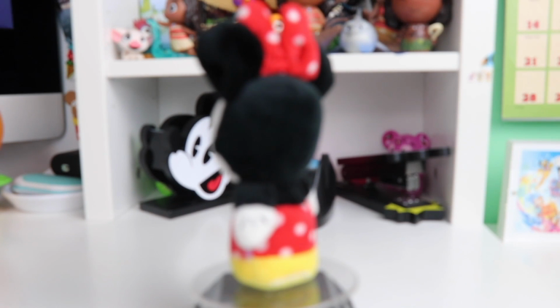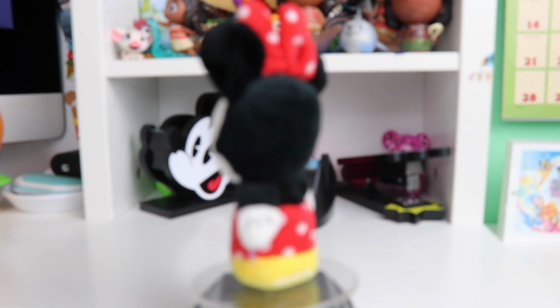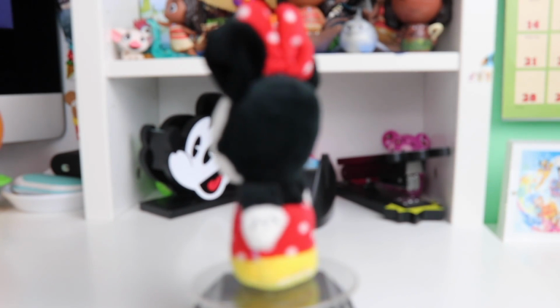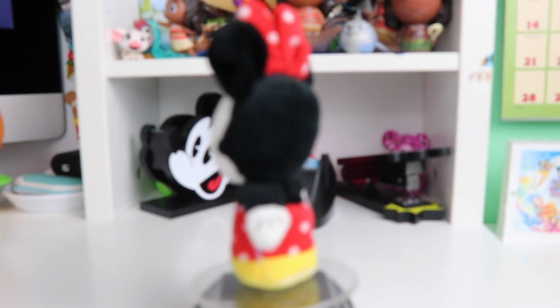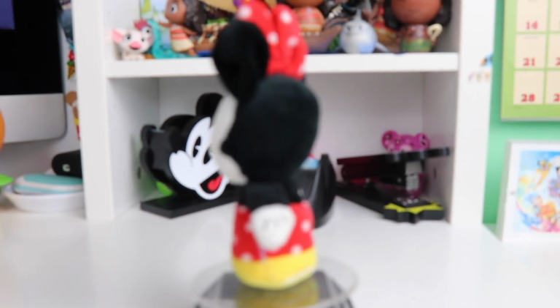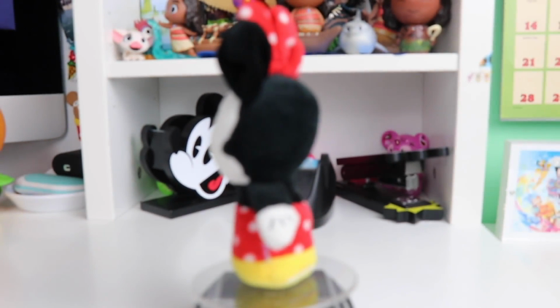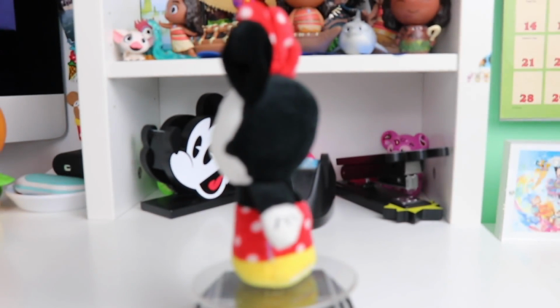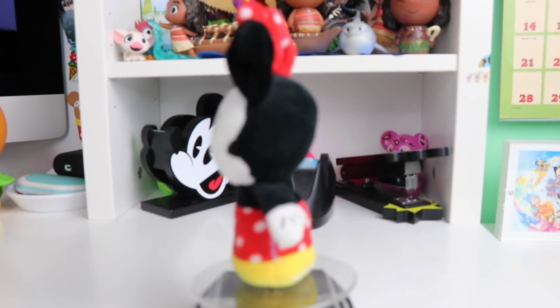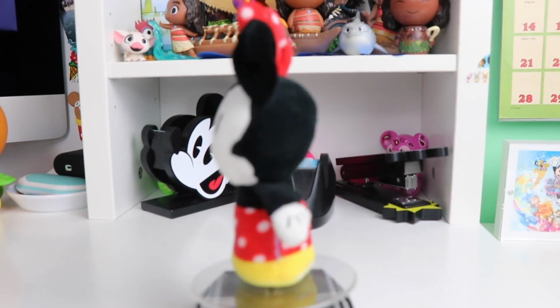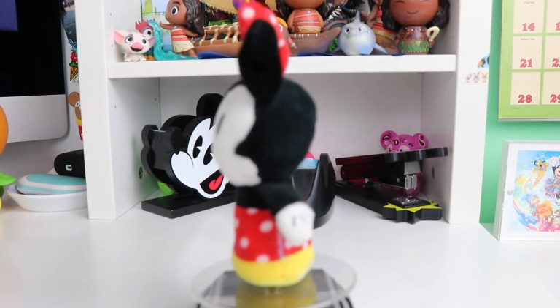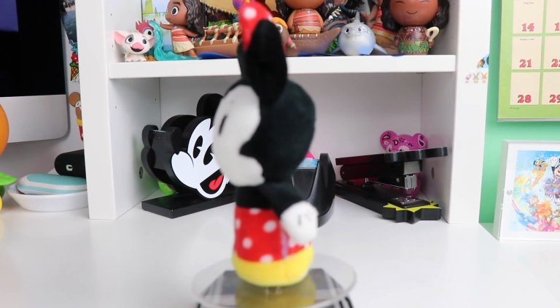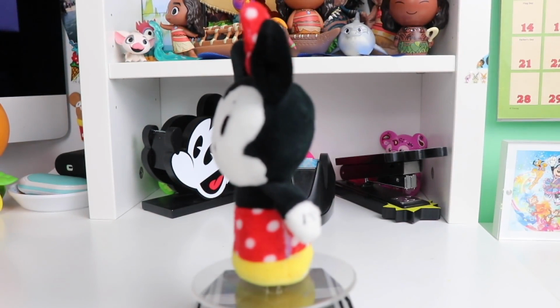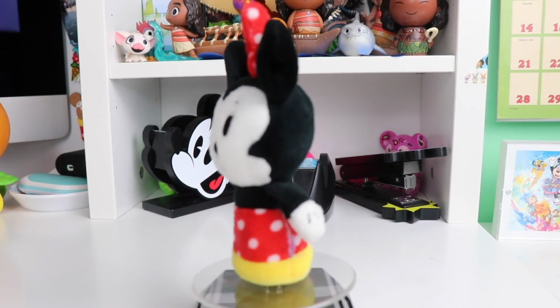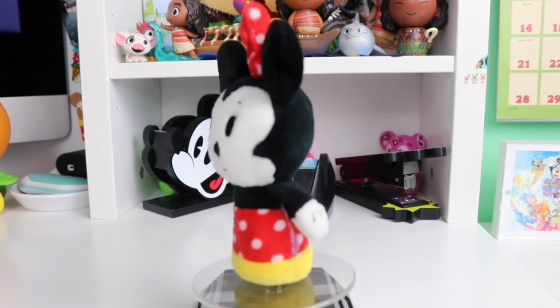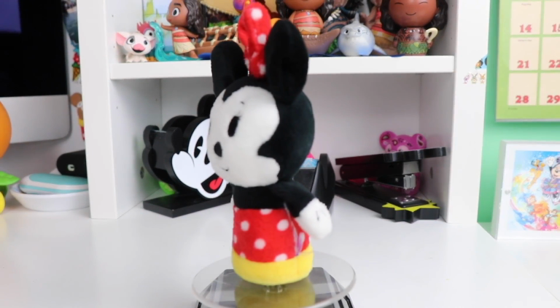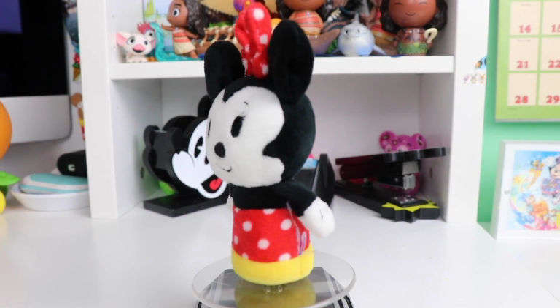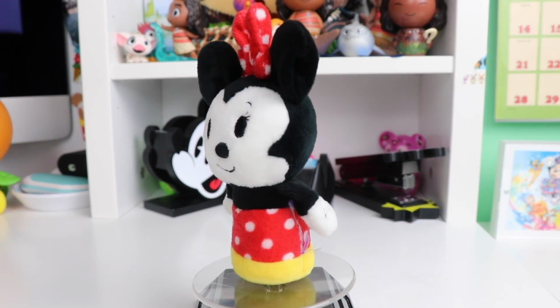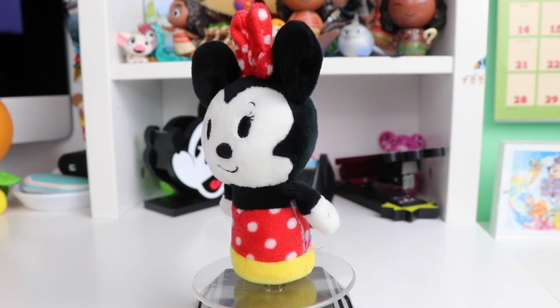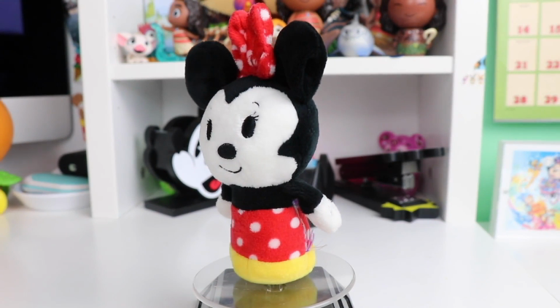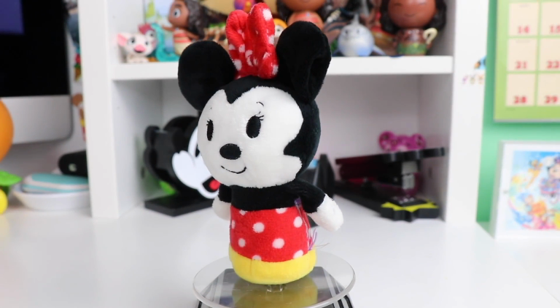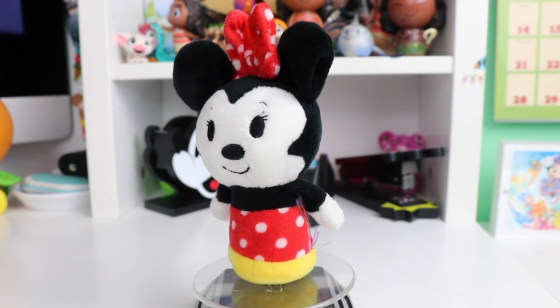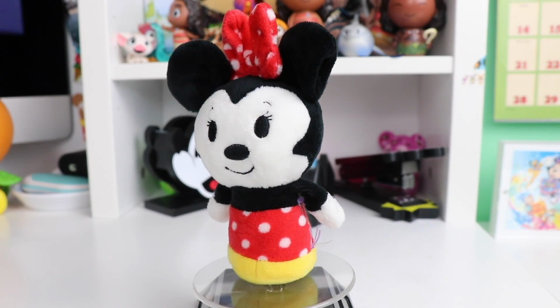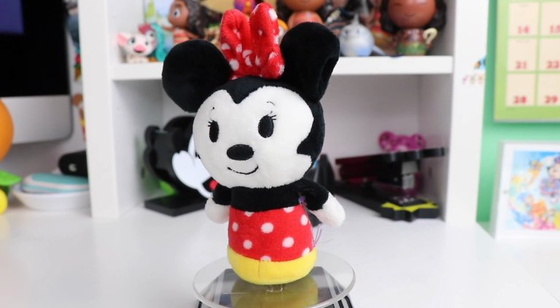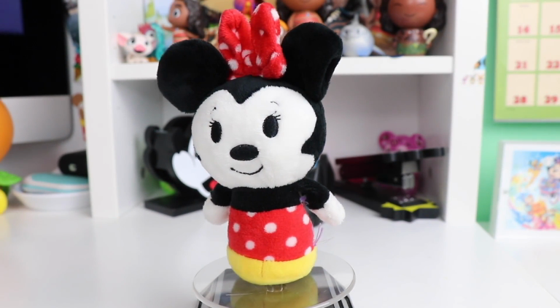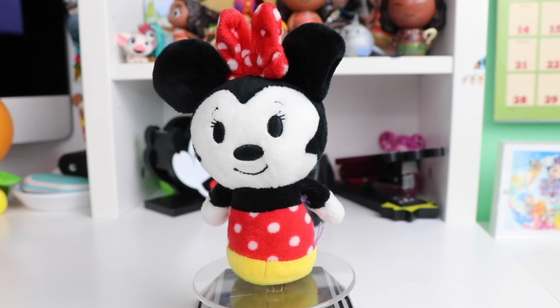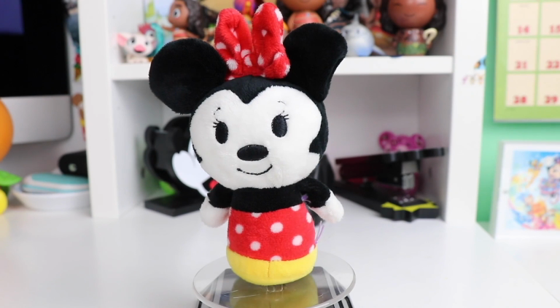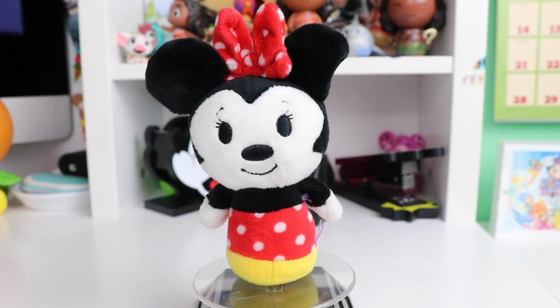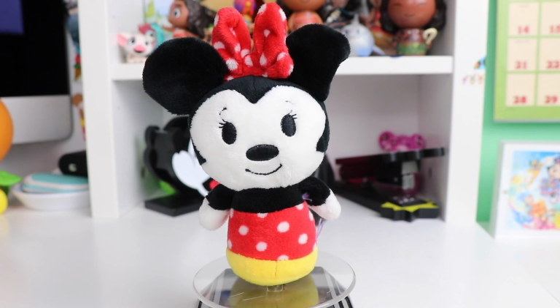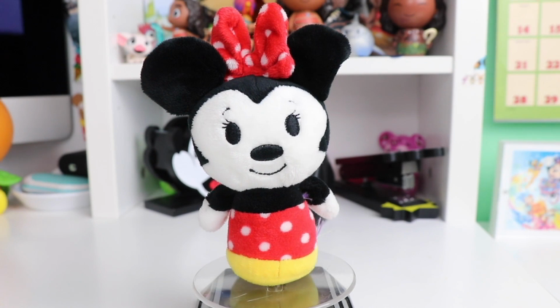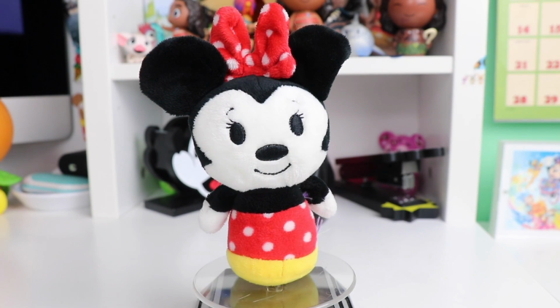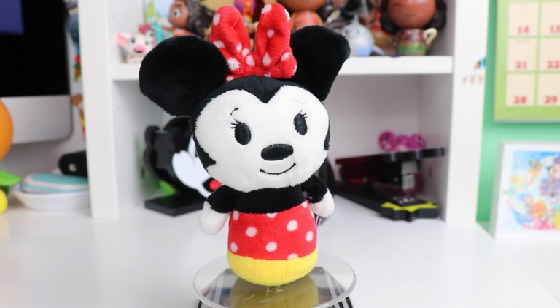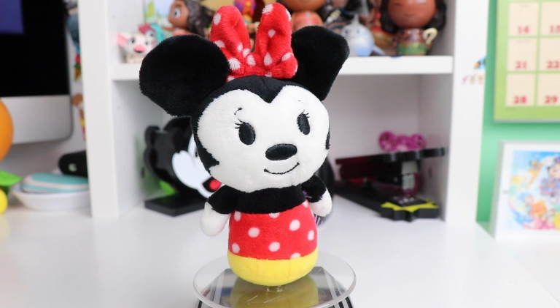These are only available at Hallmark, which I will have linked down below. Let's get into our first series.